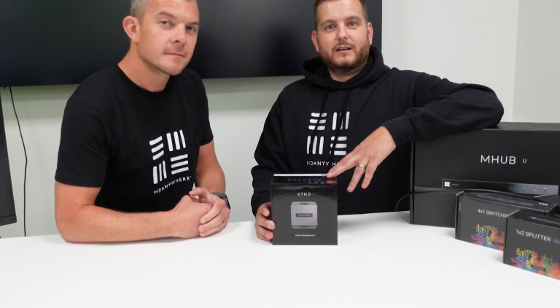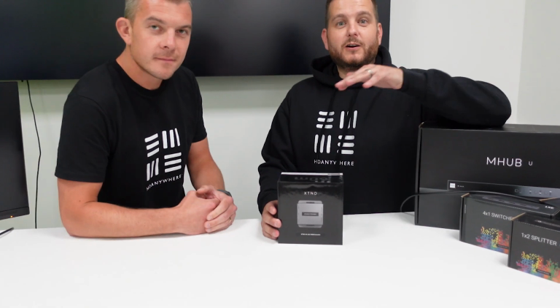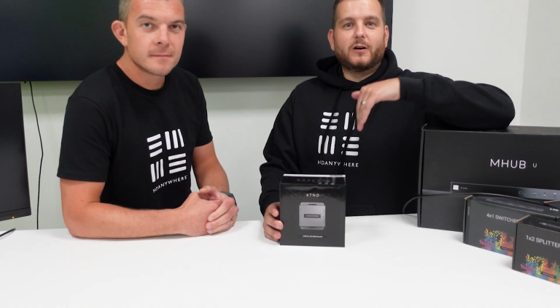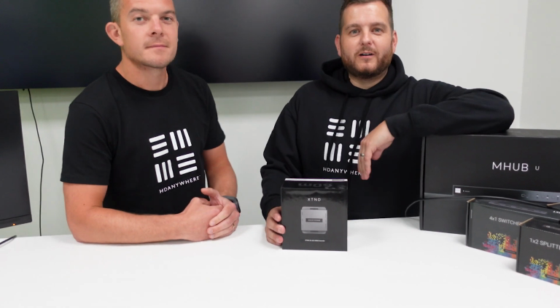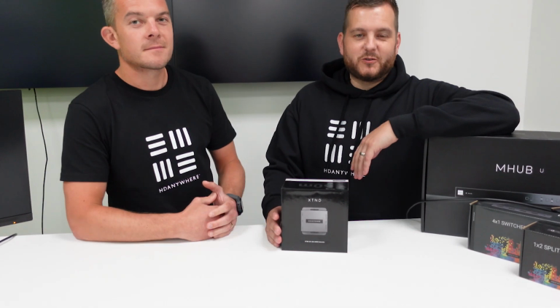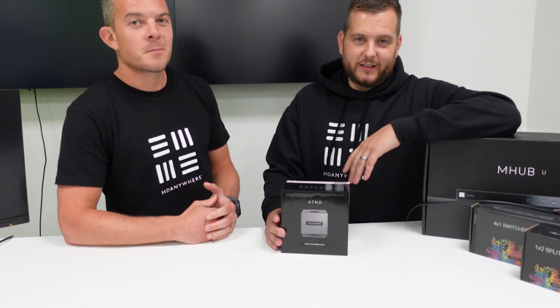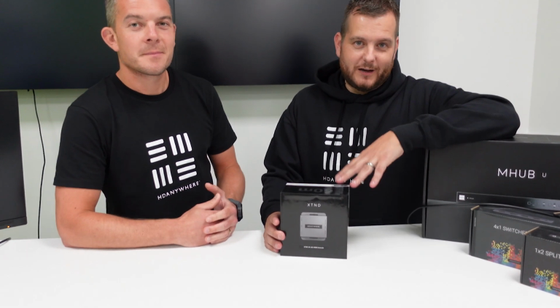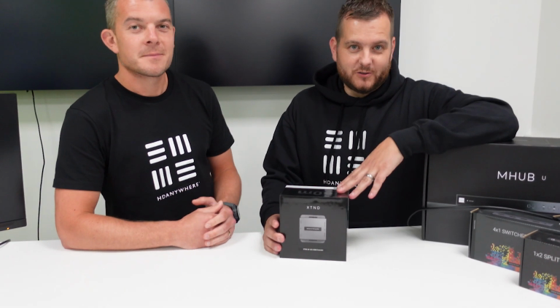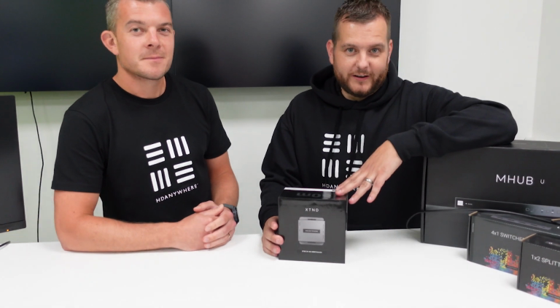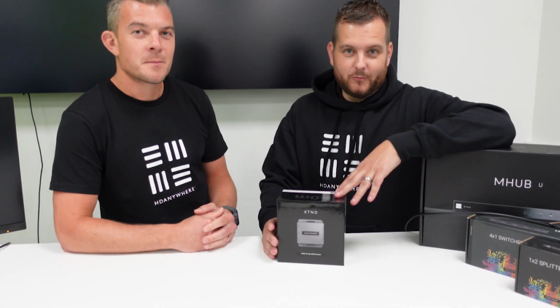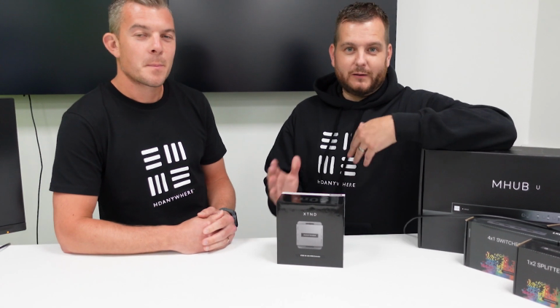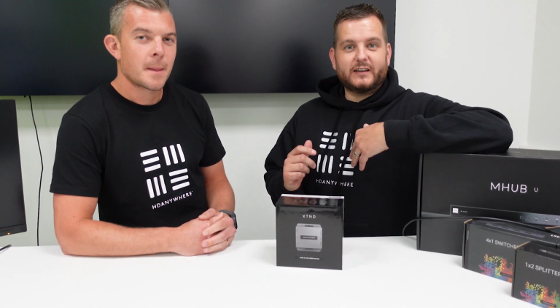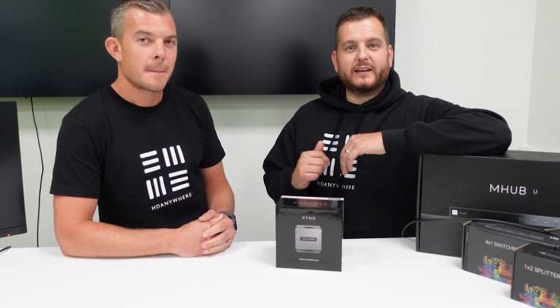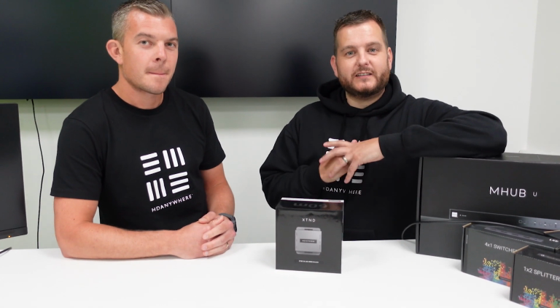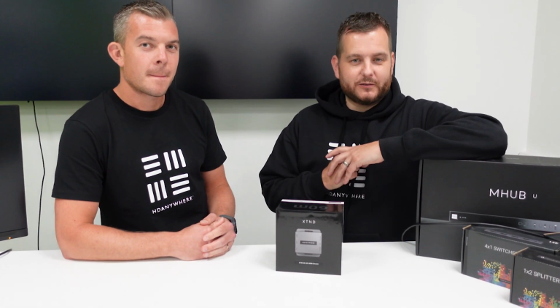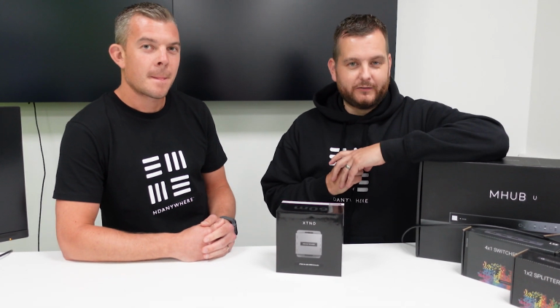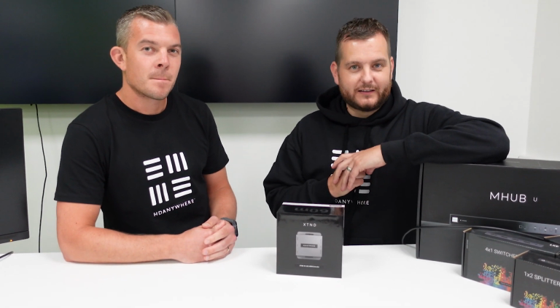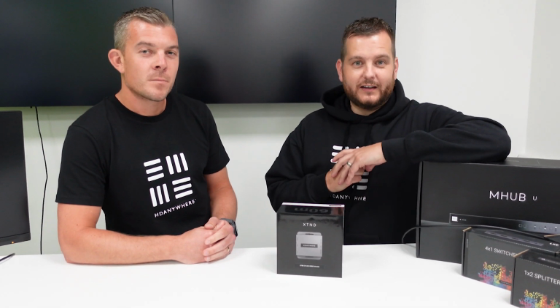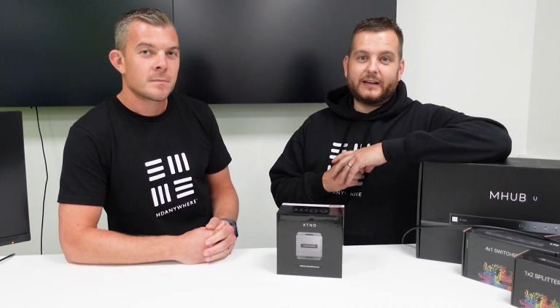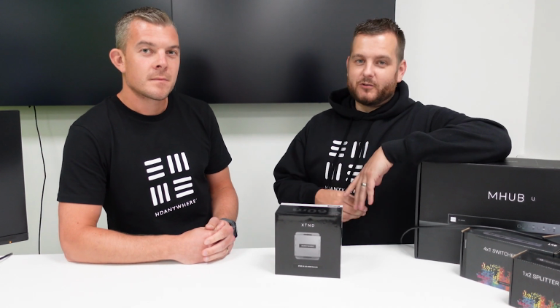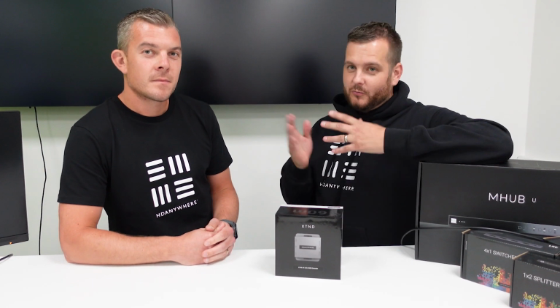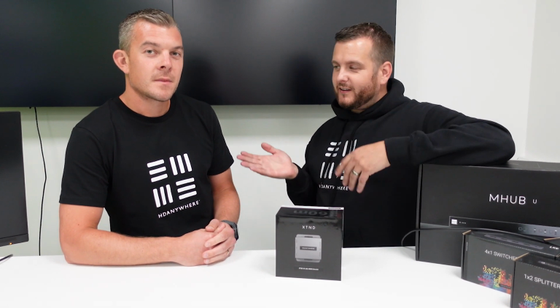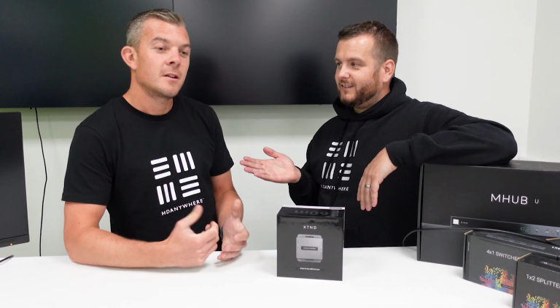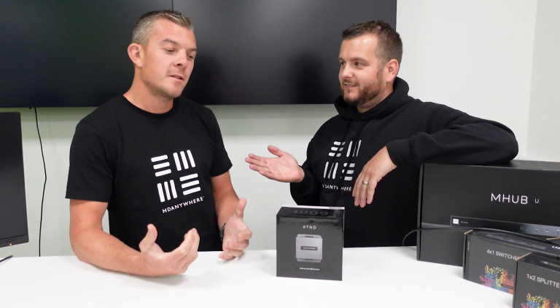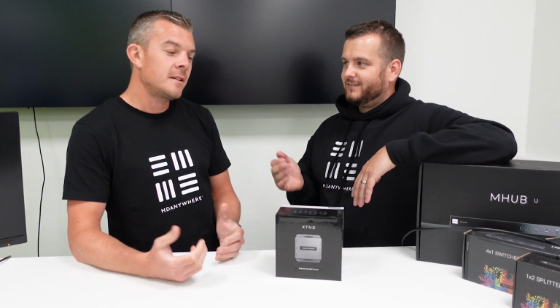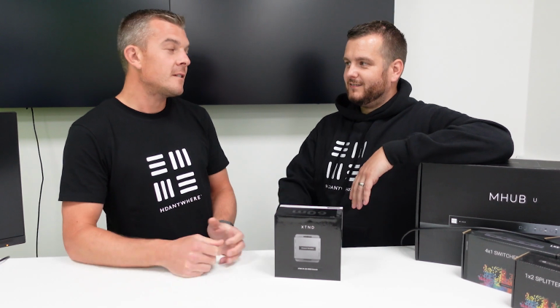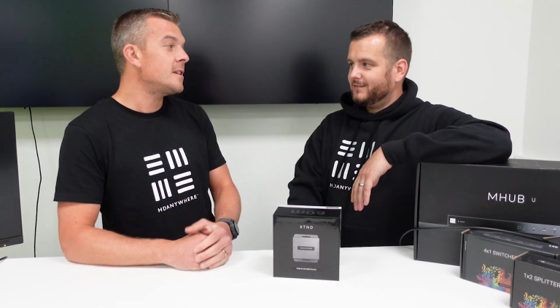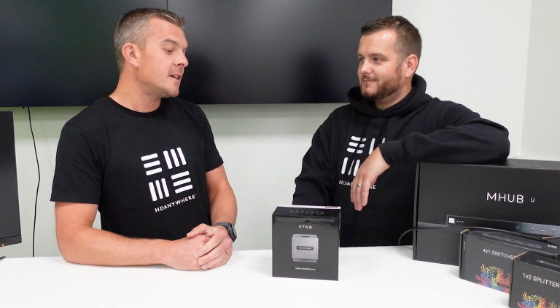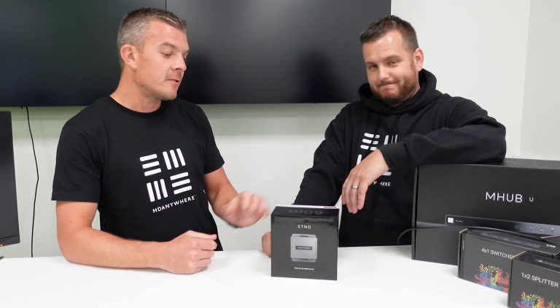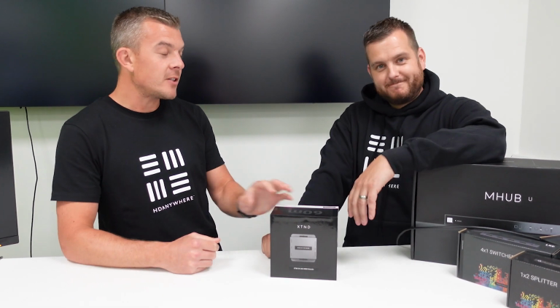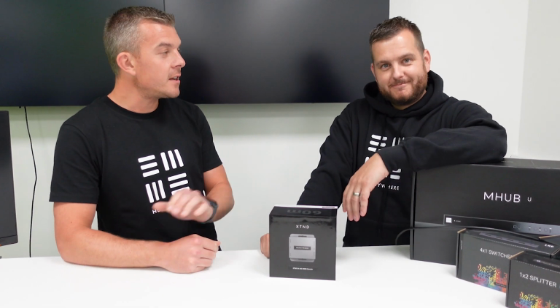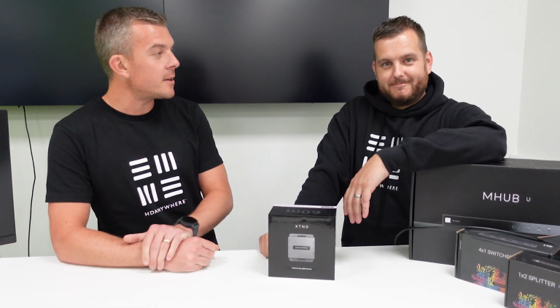Hello and welcome to another how-to video. My name is Ditek, CTO at DVS, and today I'm joined by Chris Pinder, CEO of HDAnywhere.